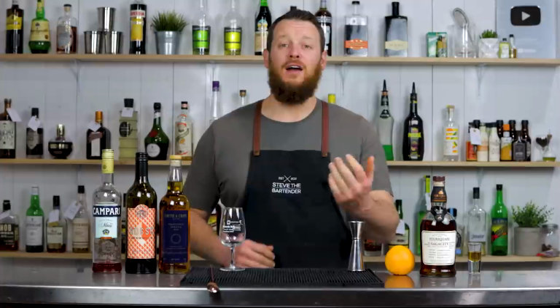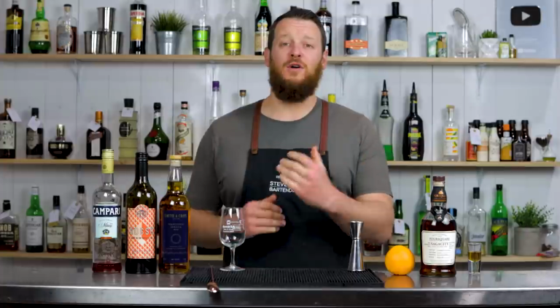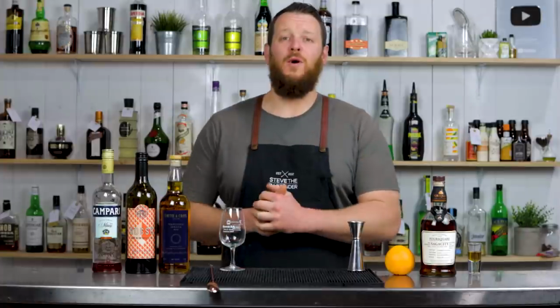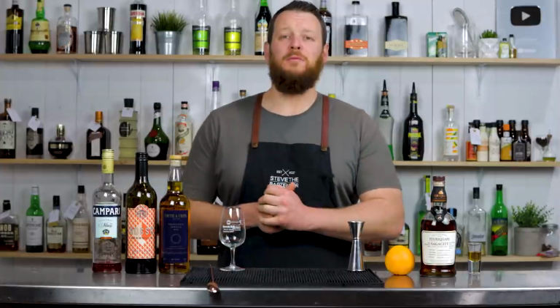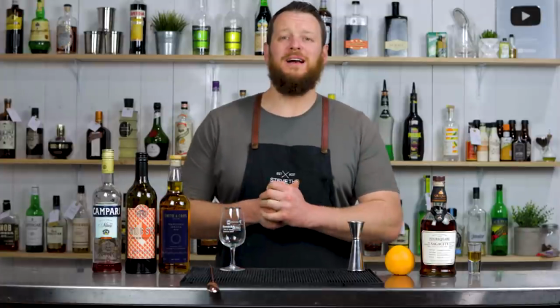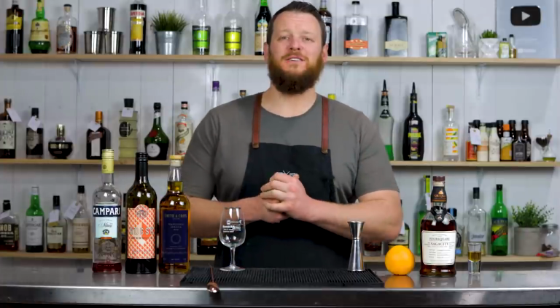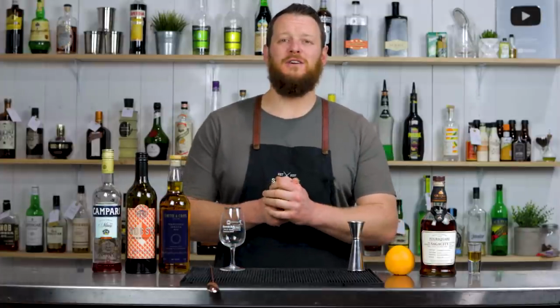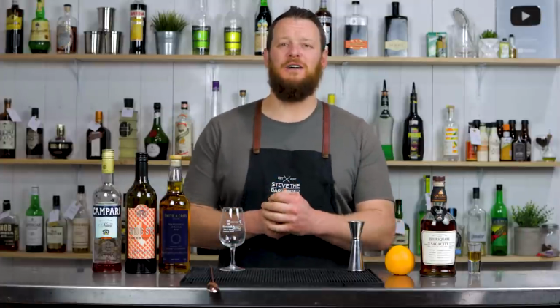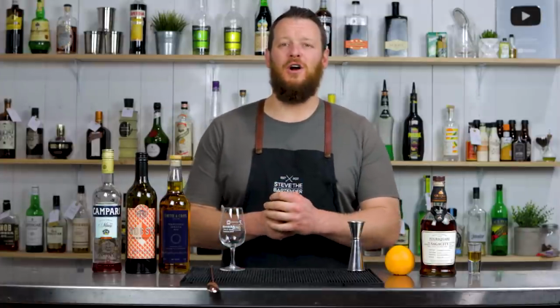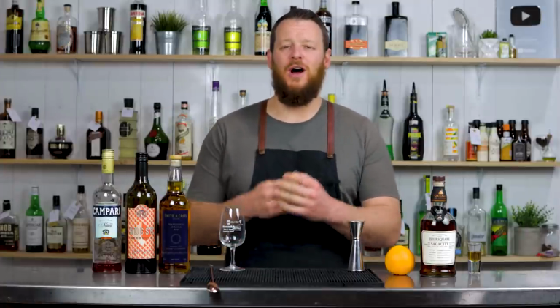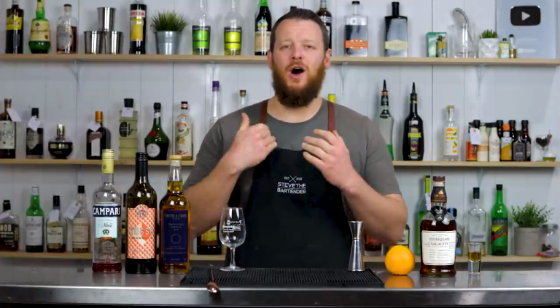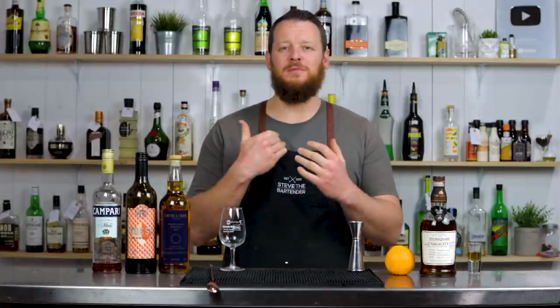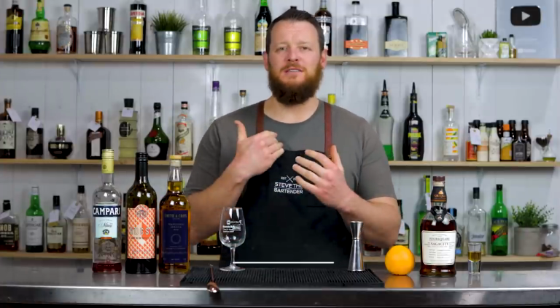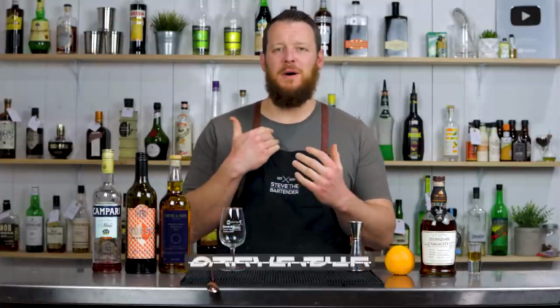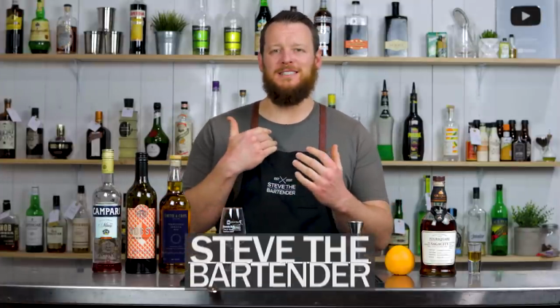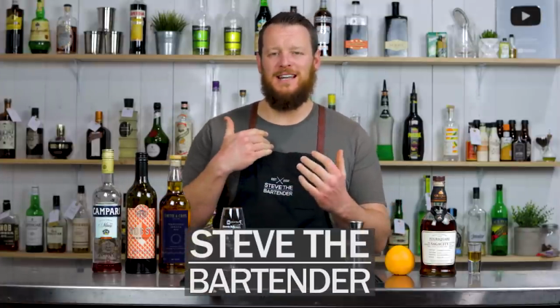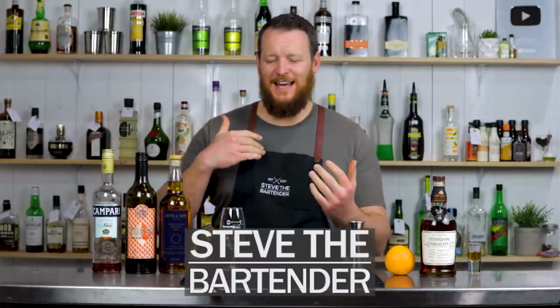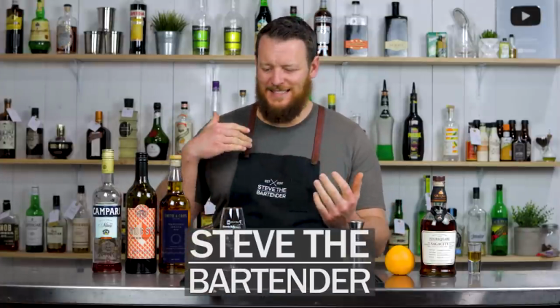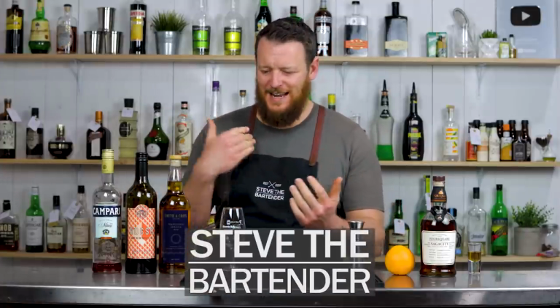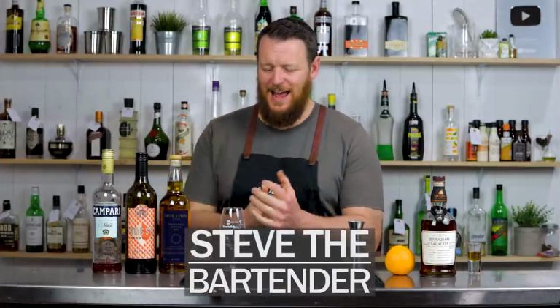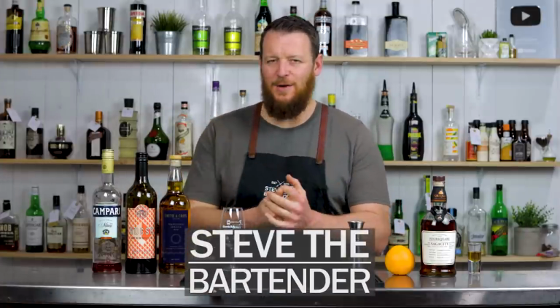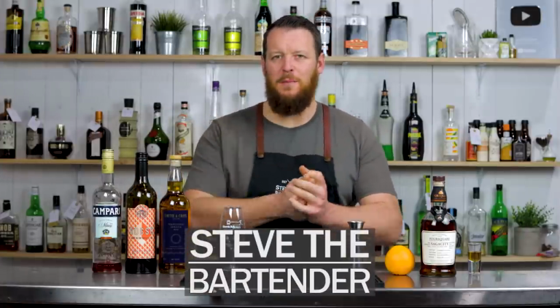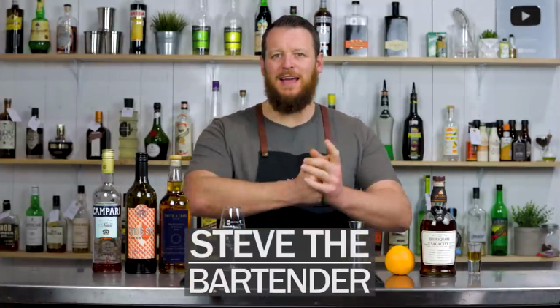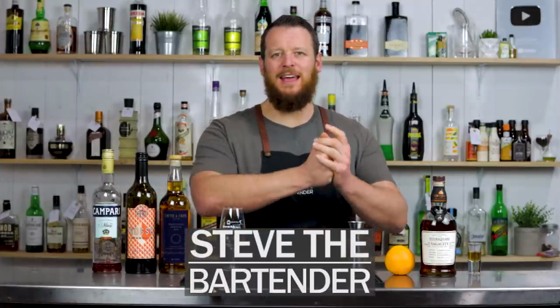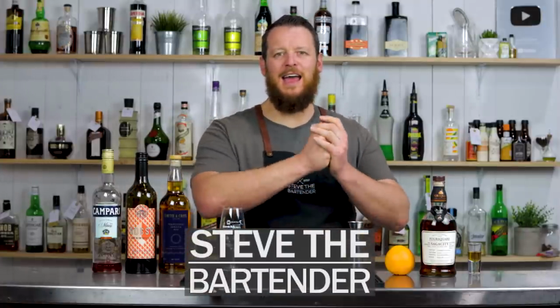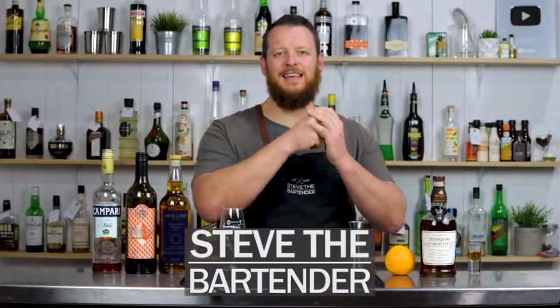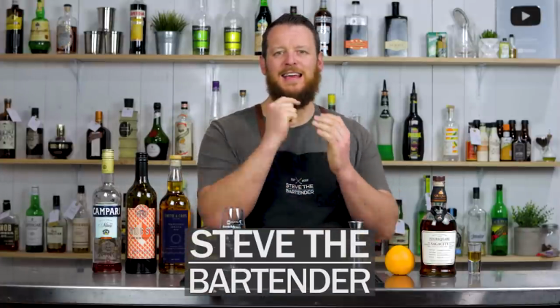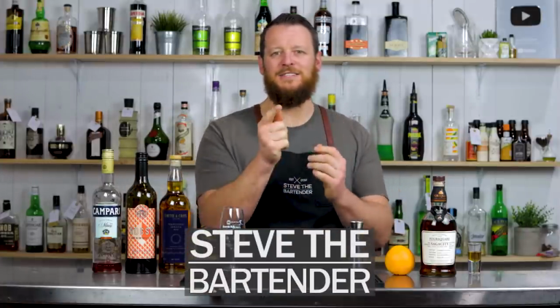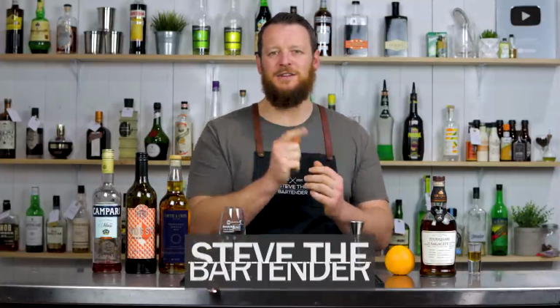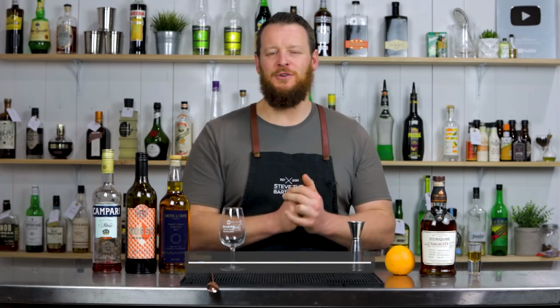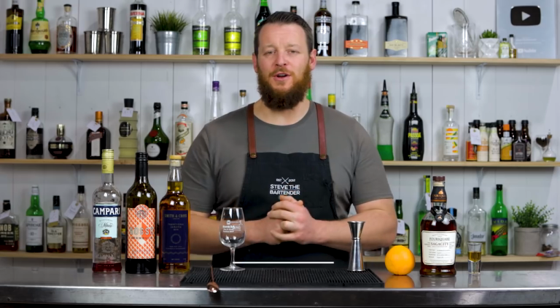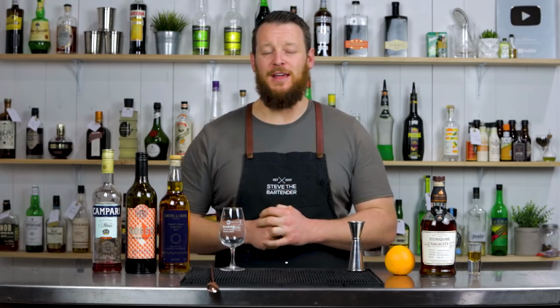Hi everyone, welcome back to the cocktail vlog. I'm Steve the bartender and today we're making a Kingston Negroni.